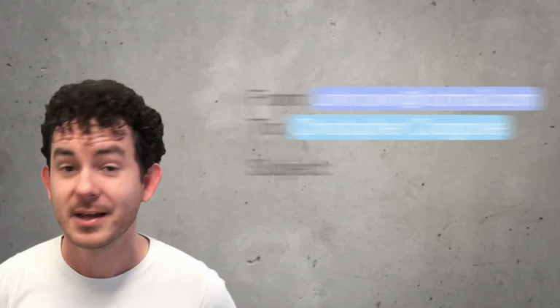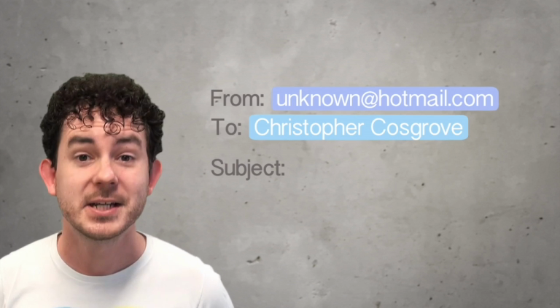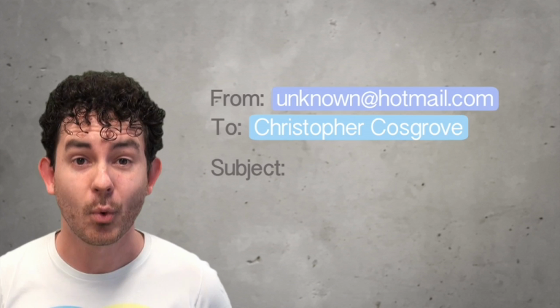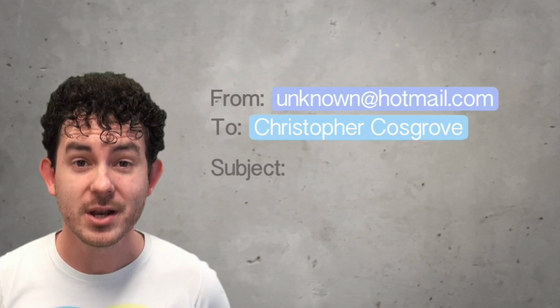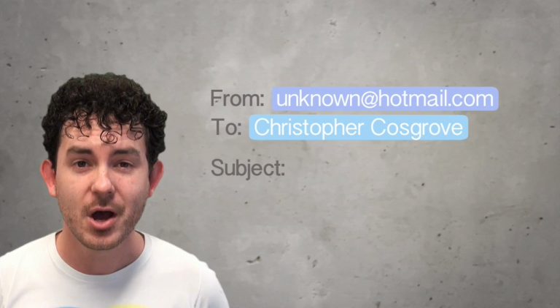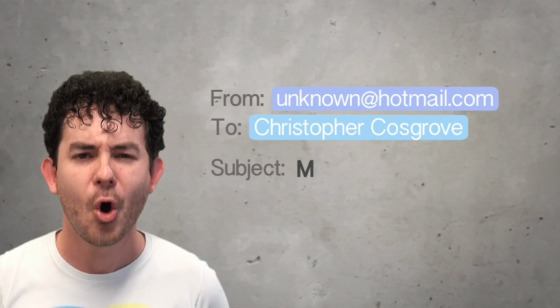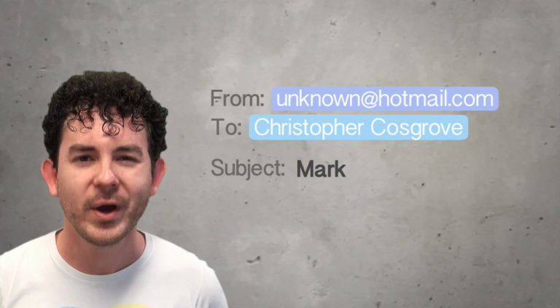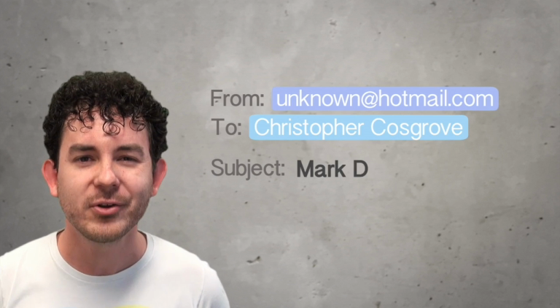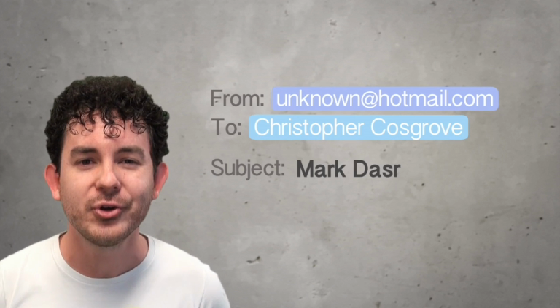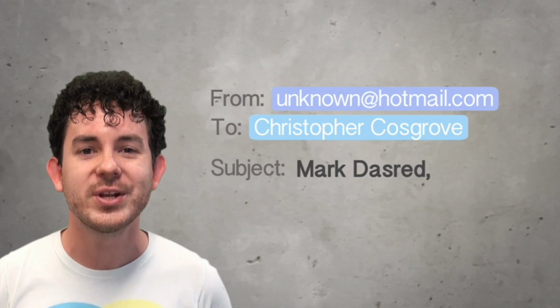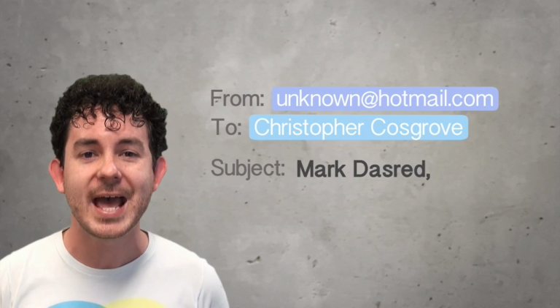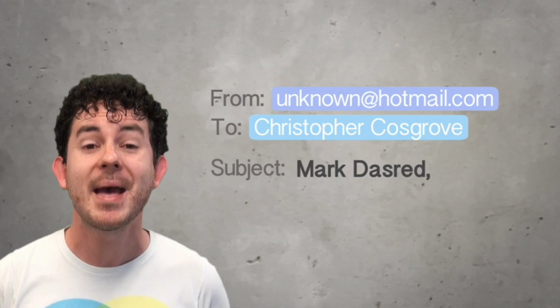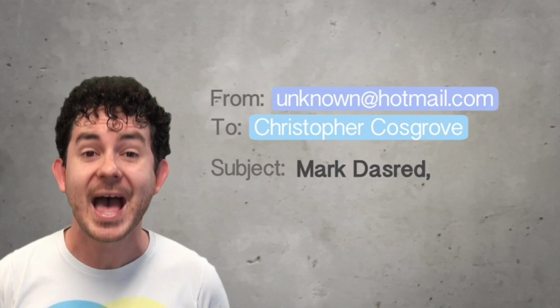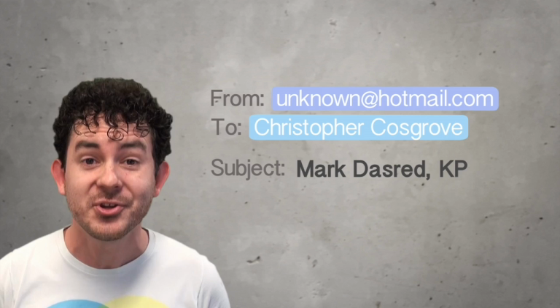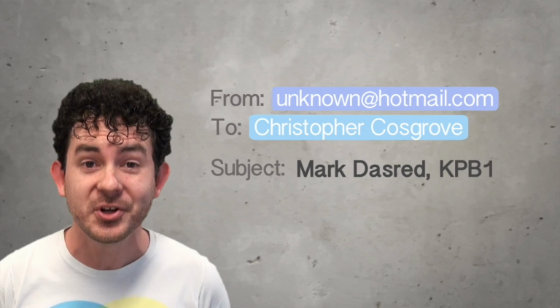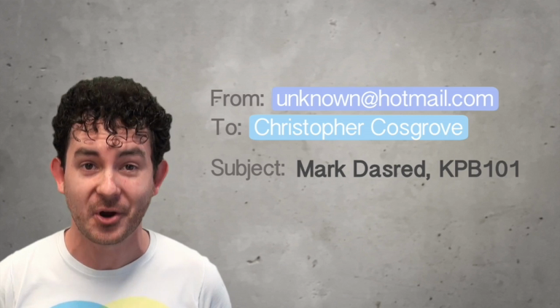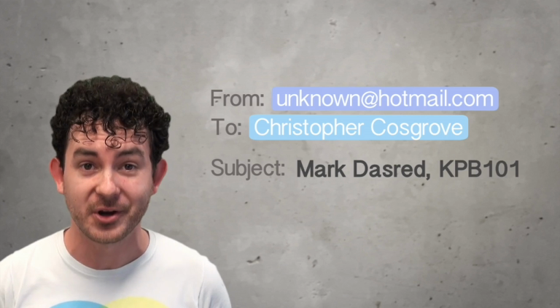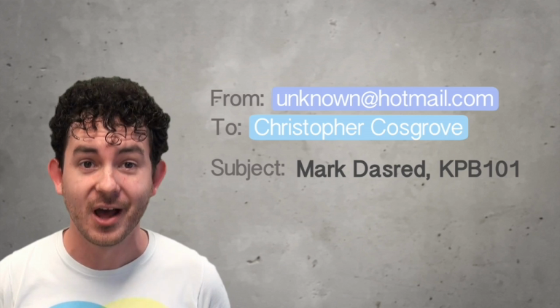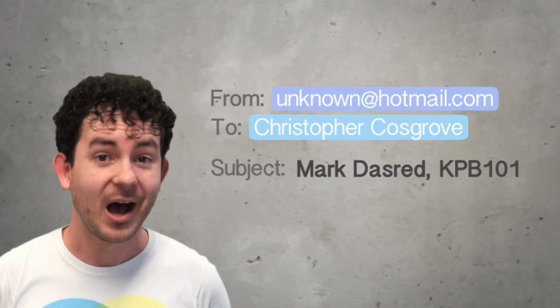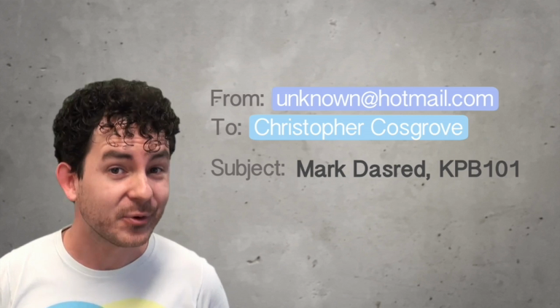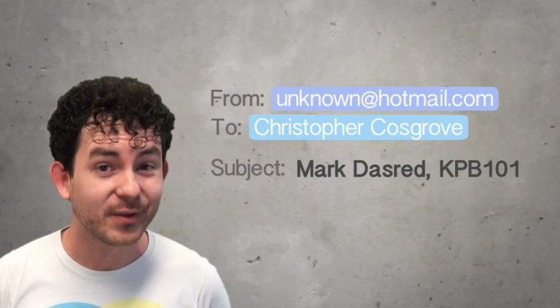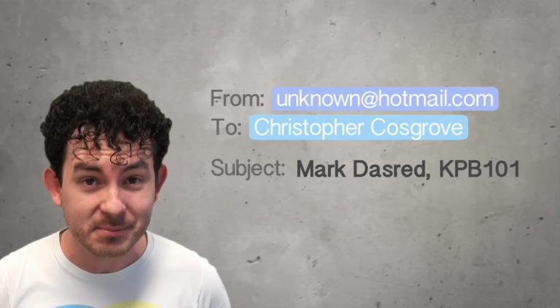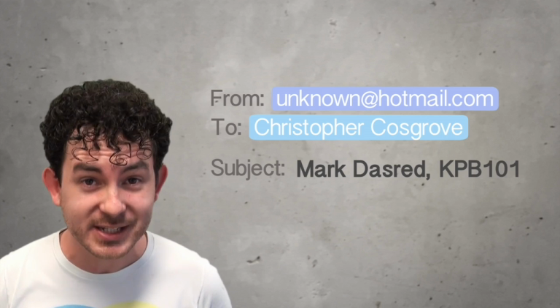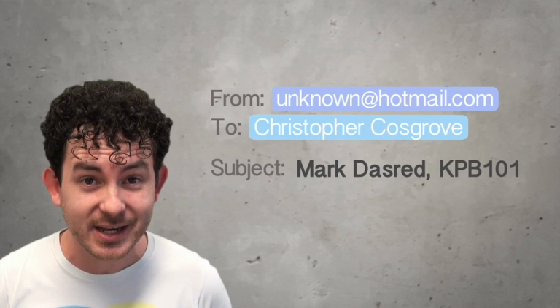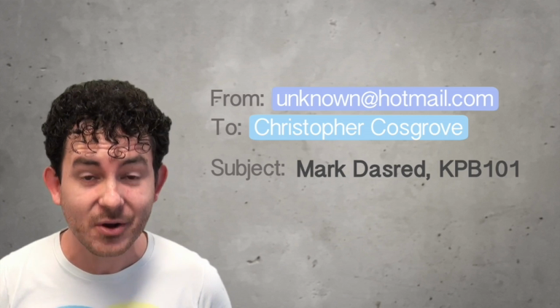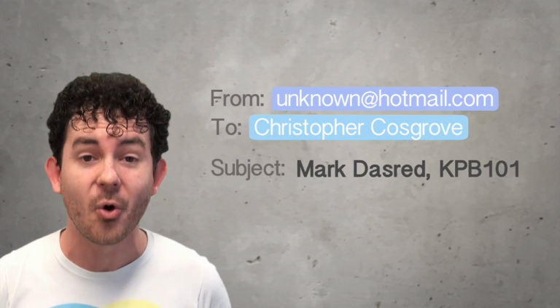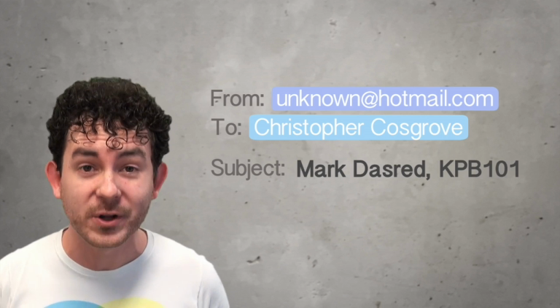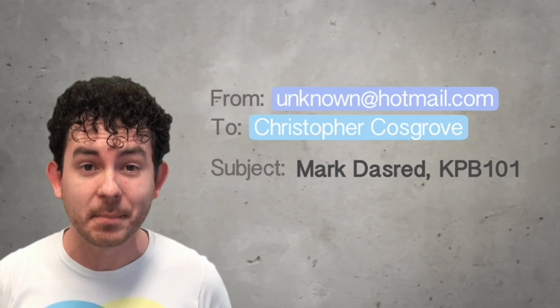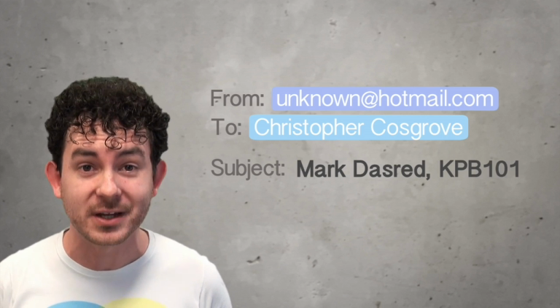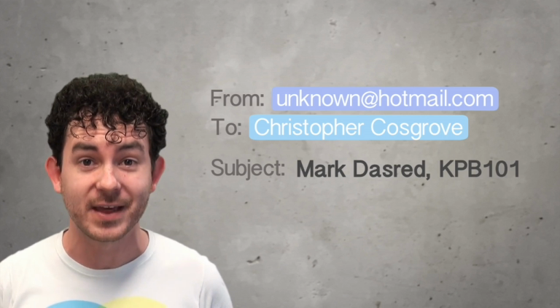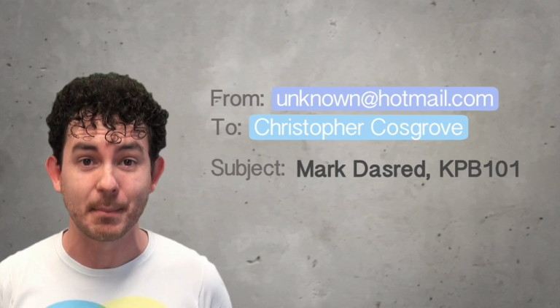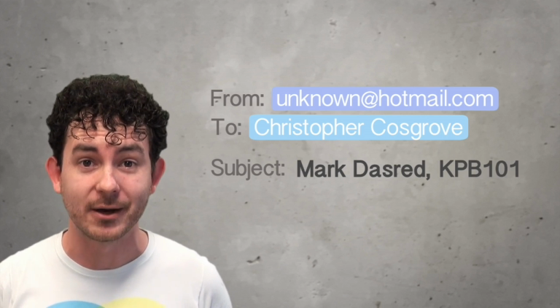Tip one: always include your name and unit code, either in the subject heading or in the body of the email.